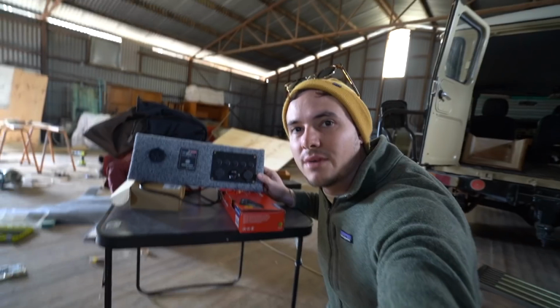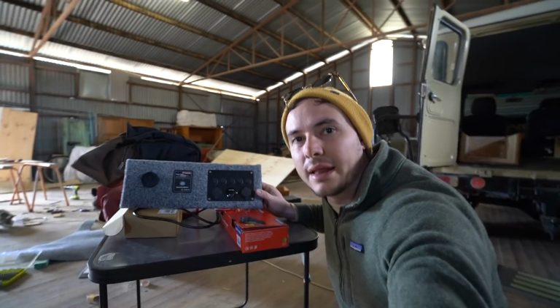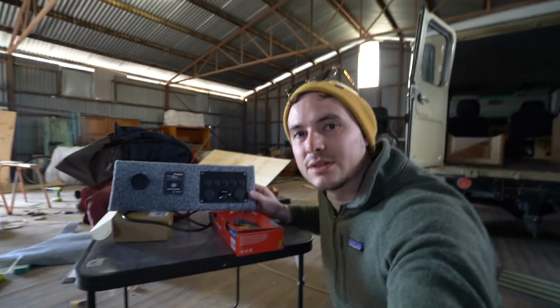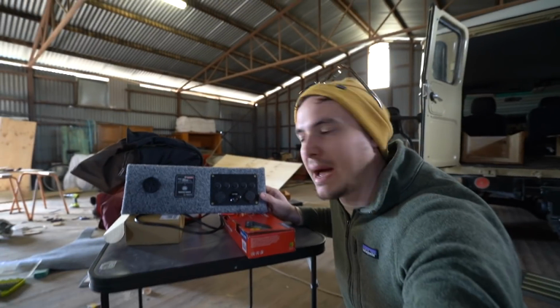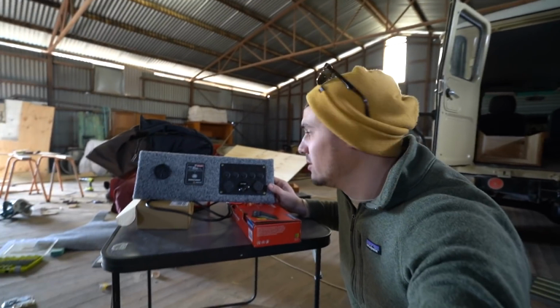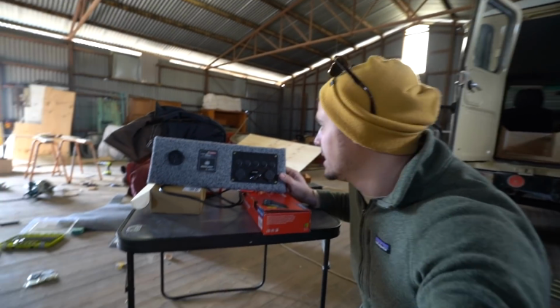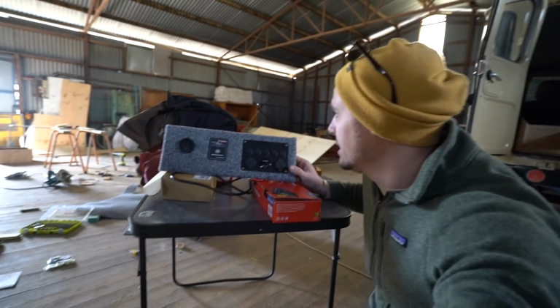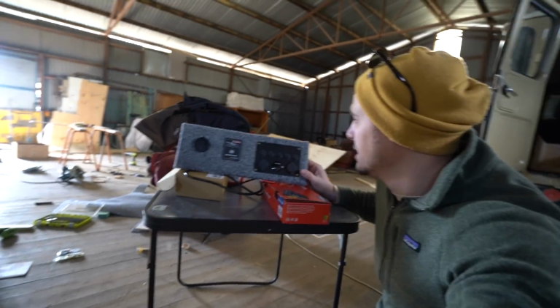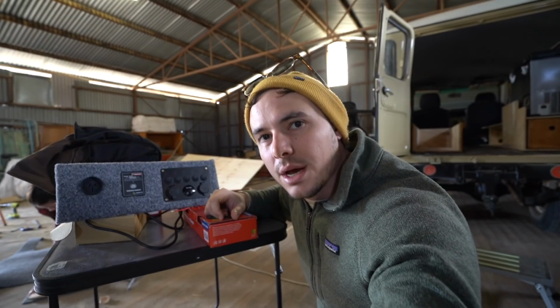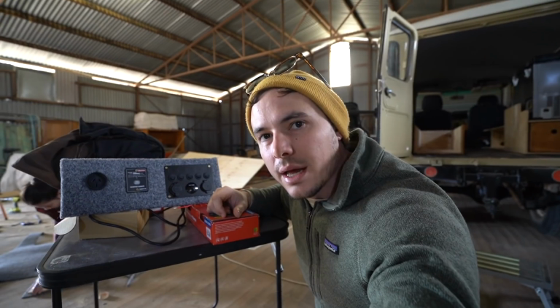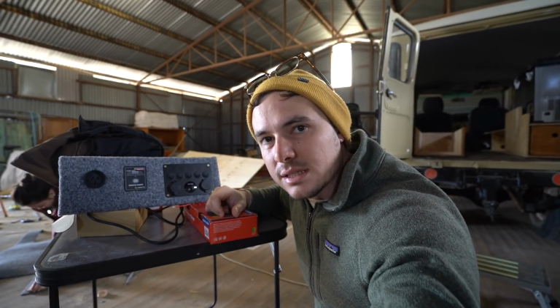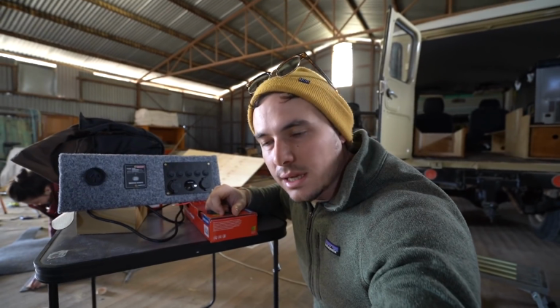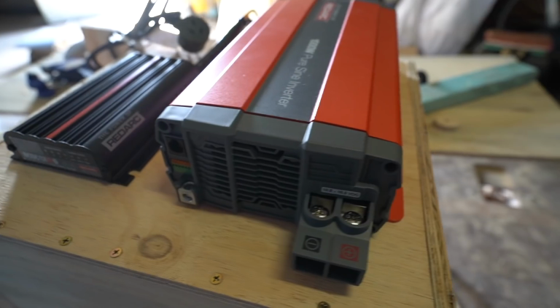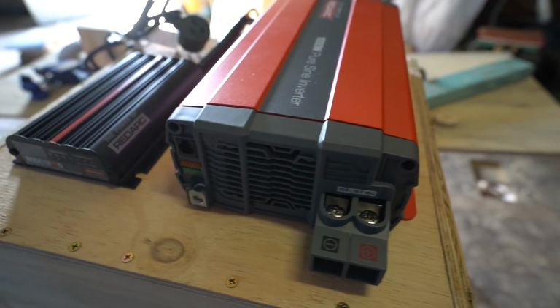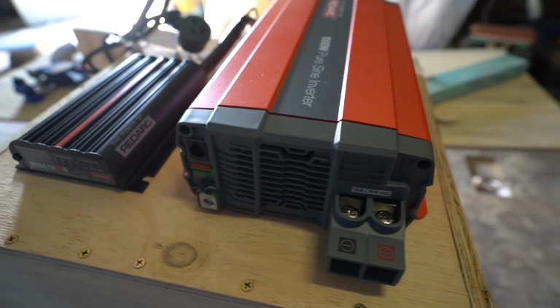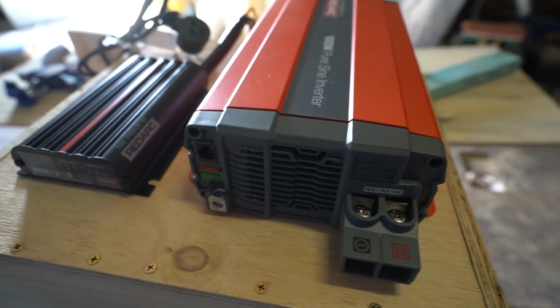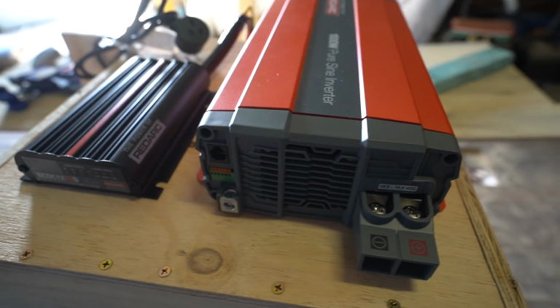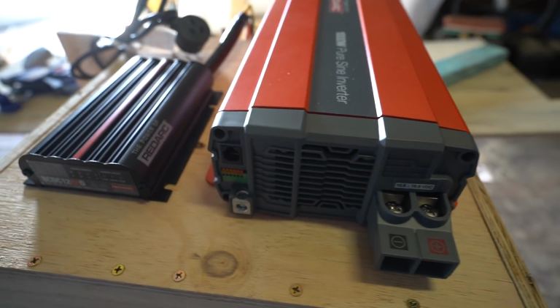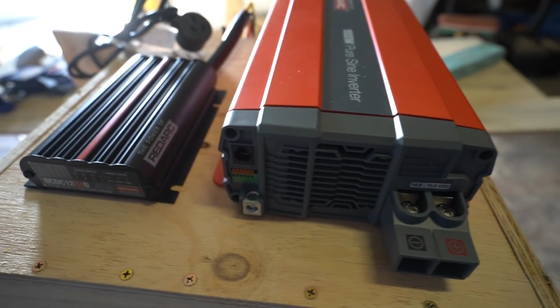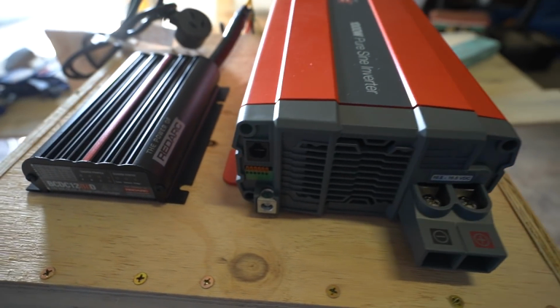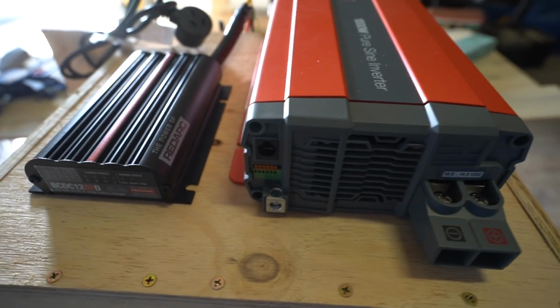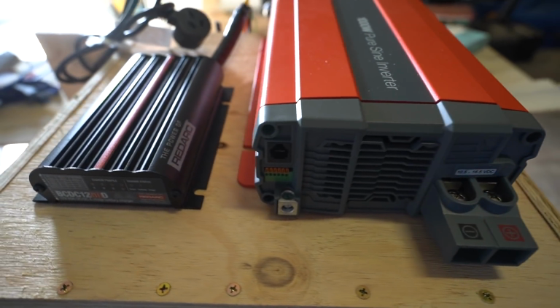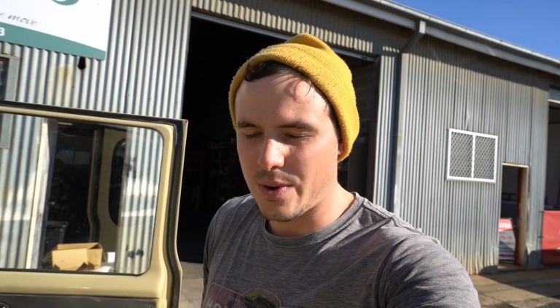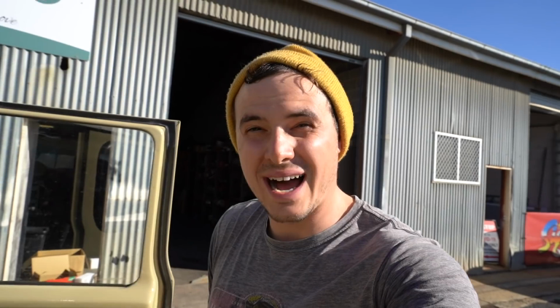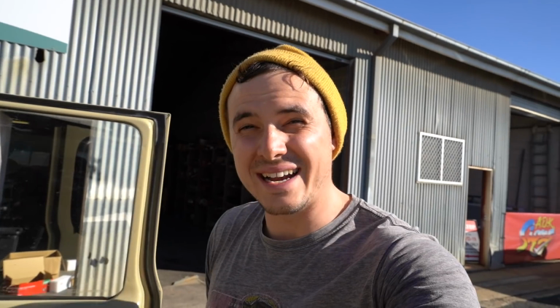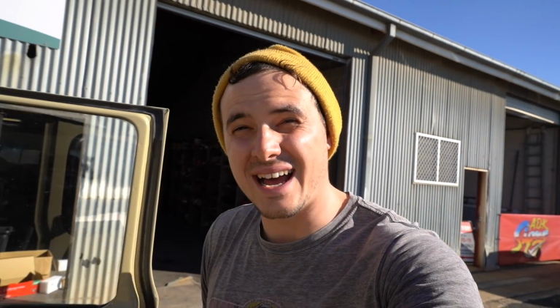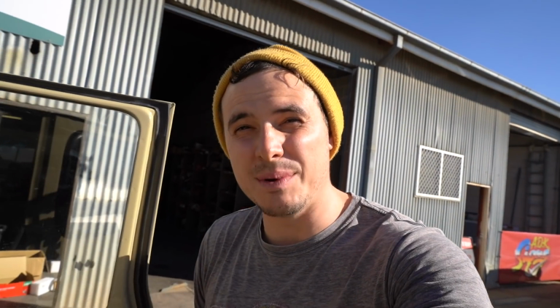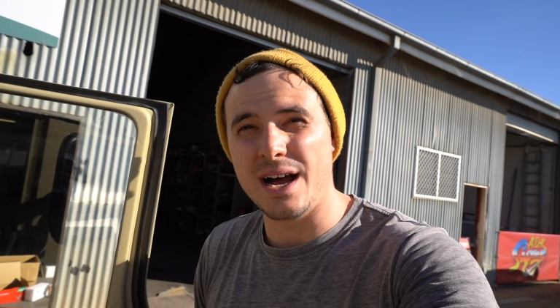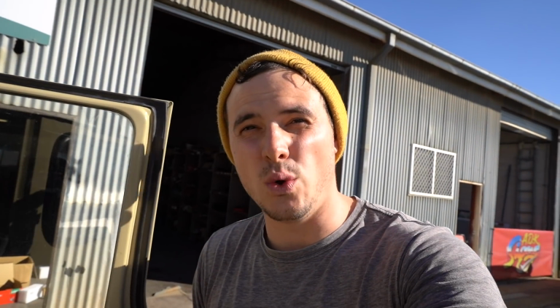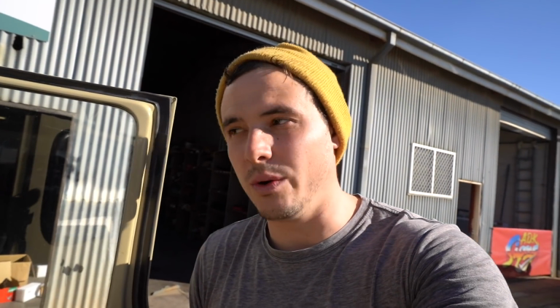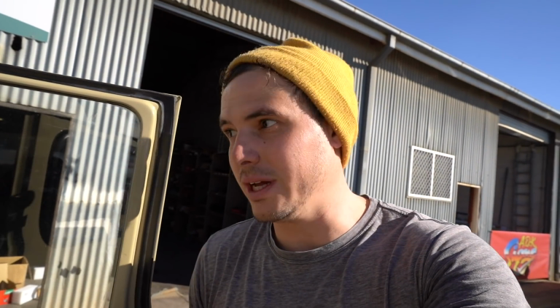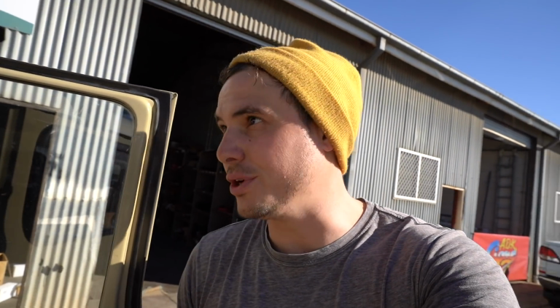Finally got this panel done. Yes, you can keep cracking on with the battery box now. Here we are at Armidale Auto Electric.